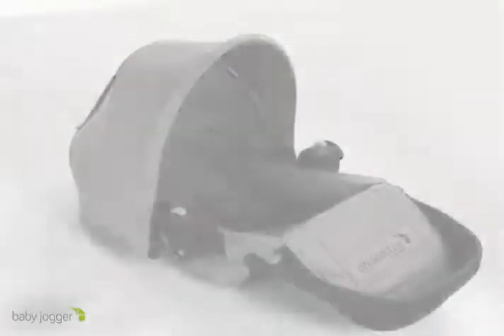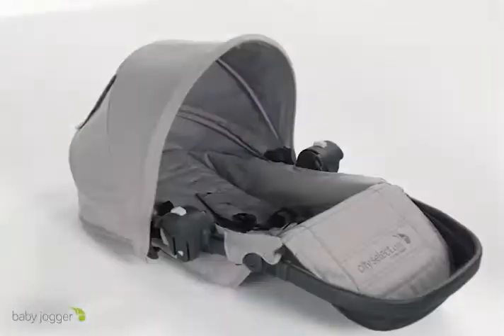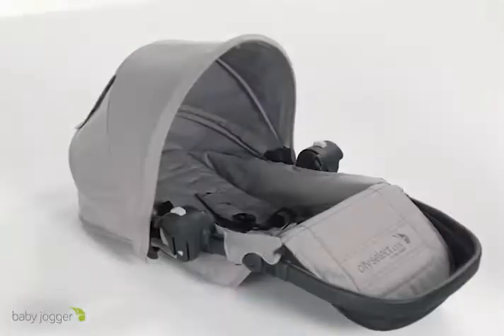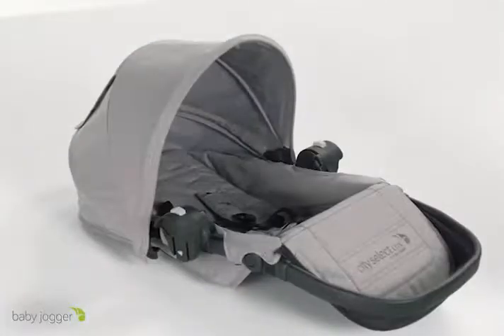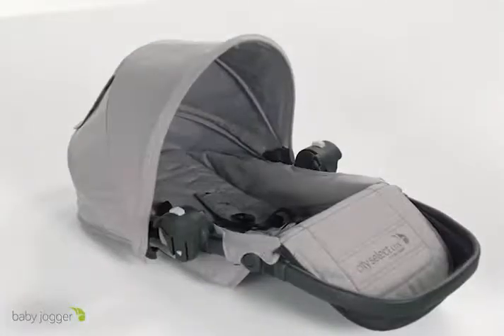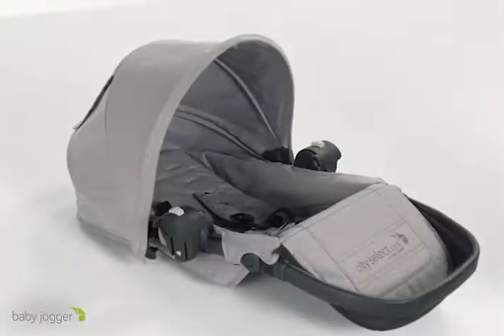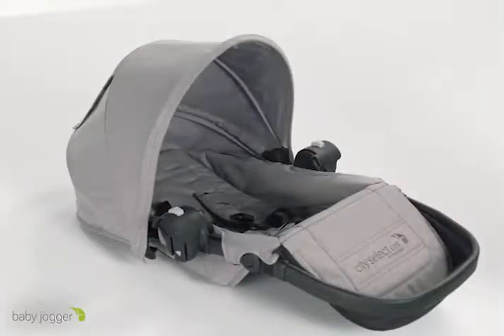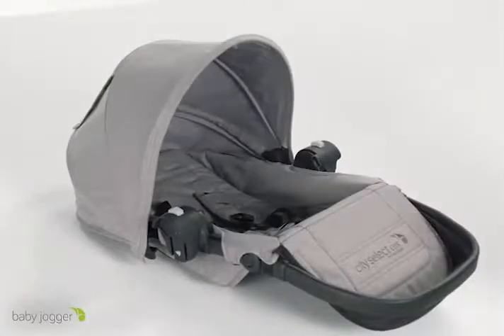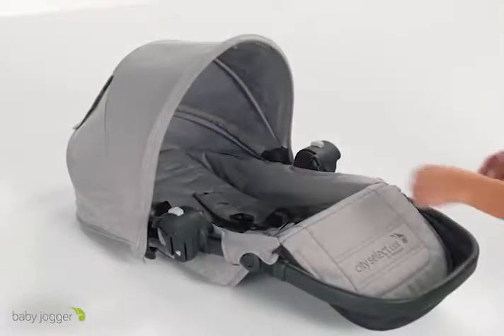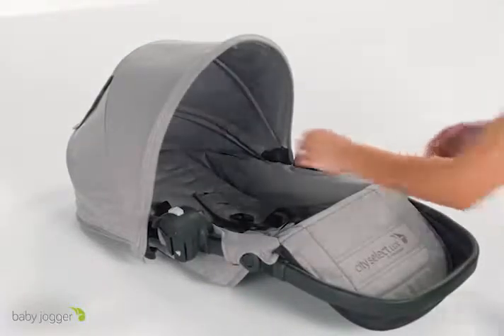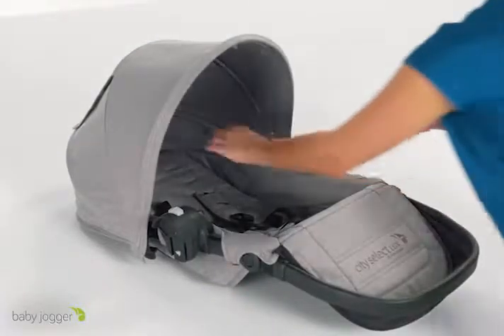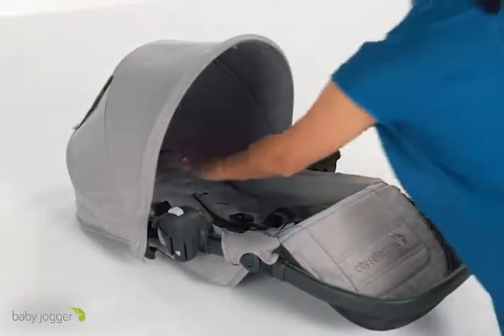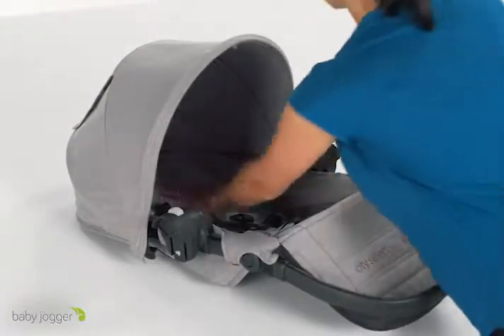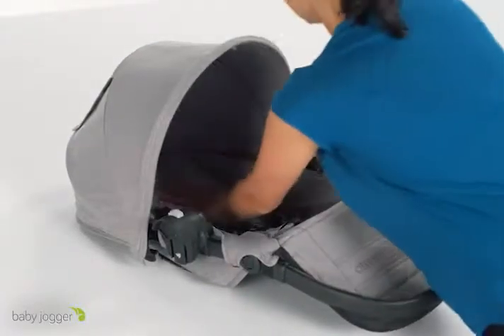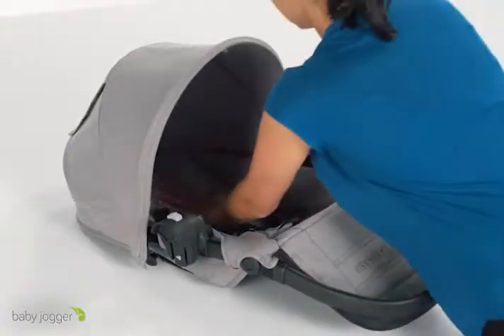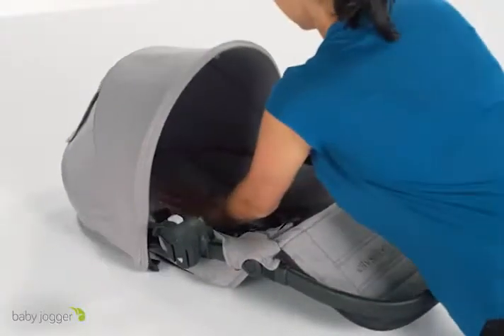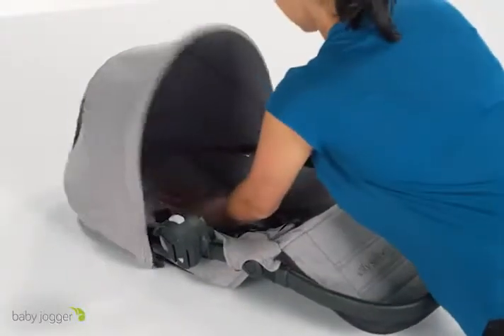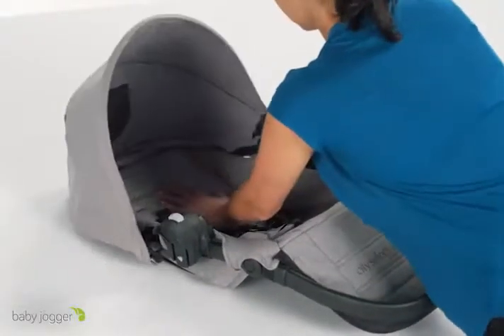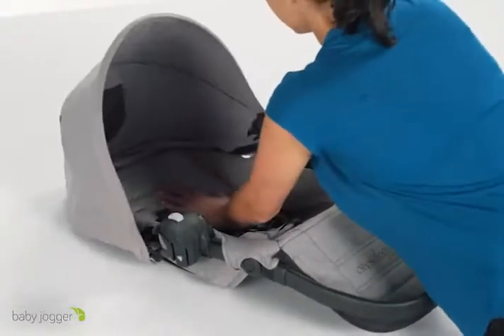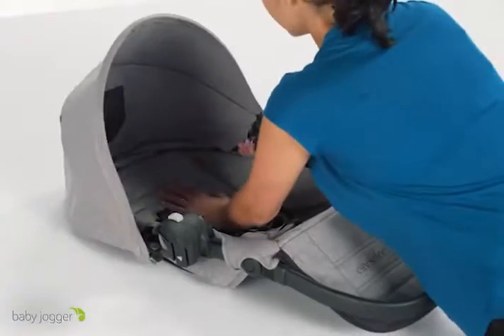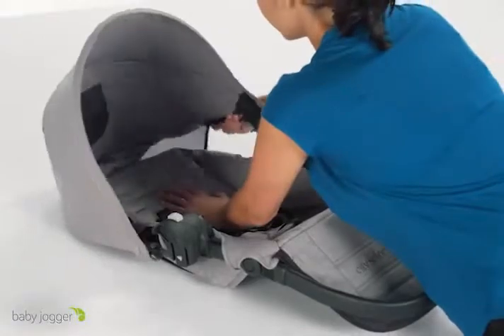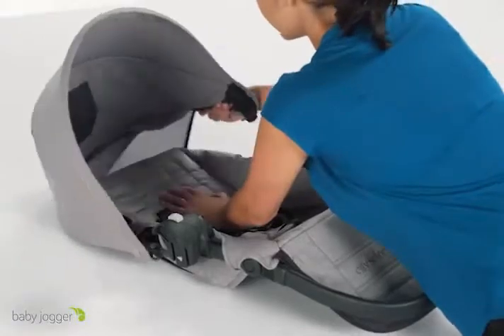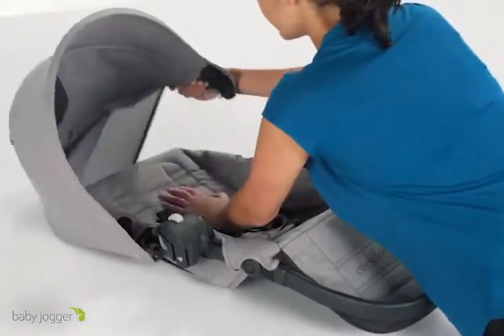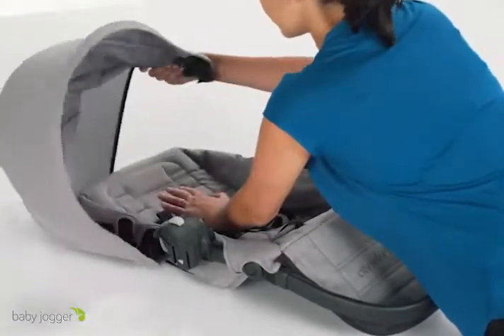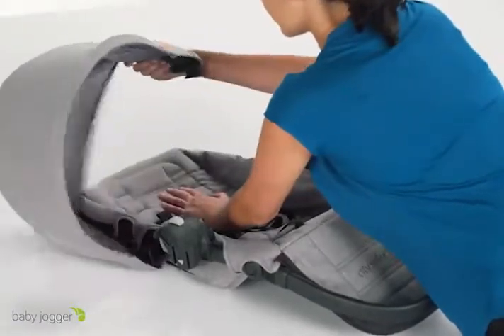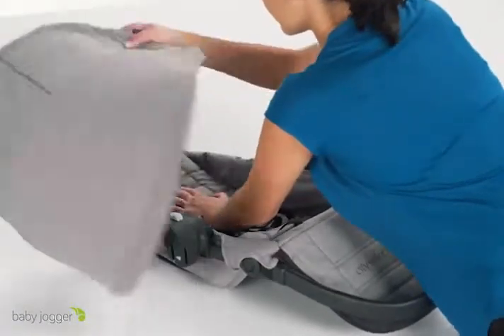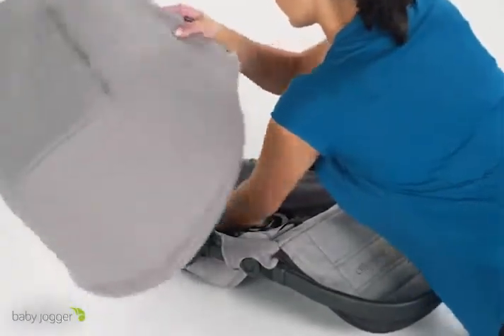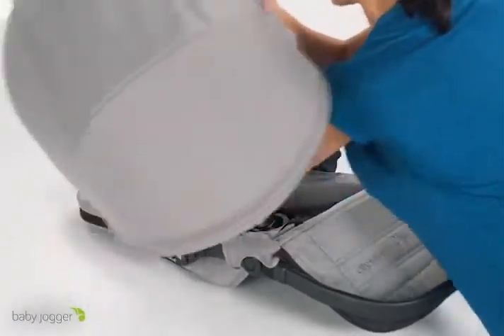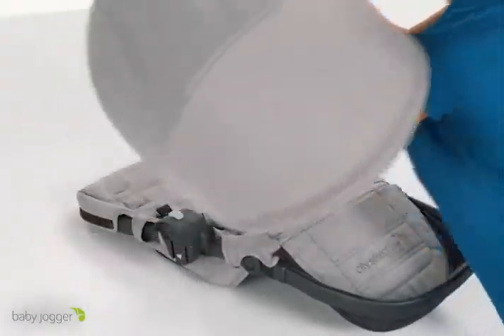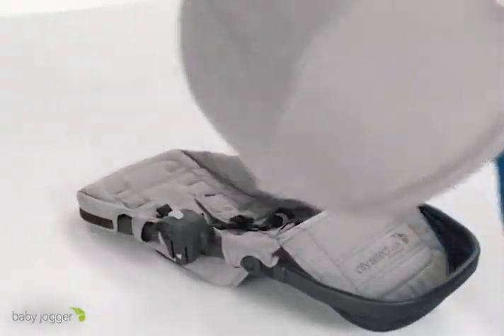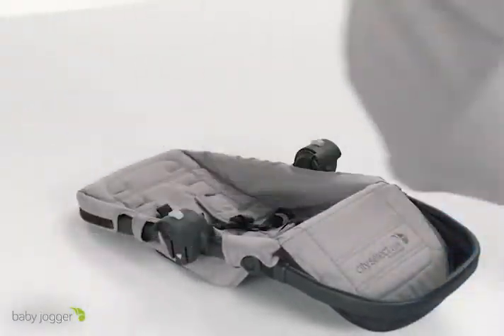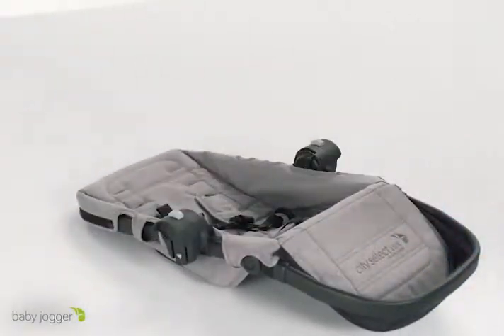First, you will need to remove the canopy and soft goods from your City Select or City Select Luxe seat.